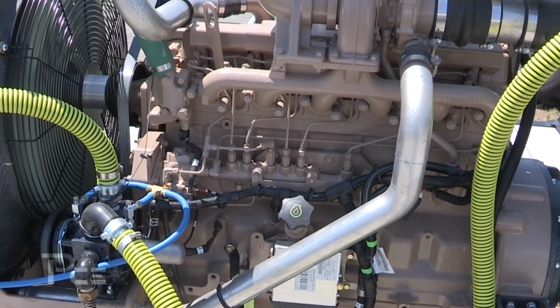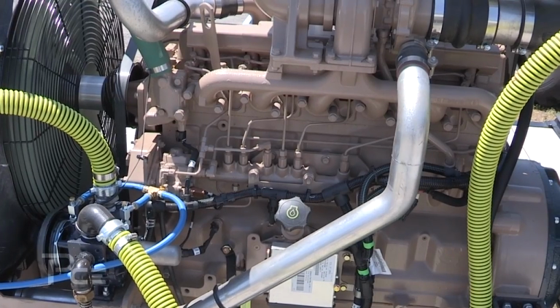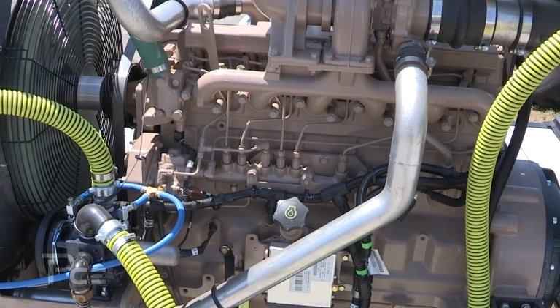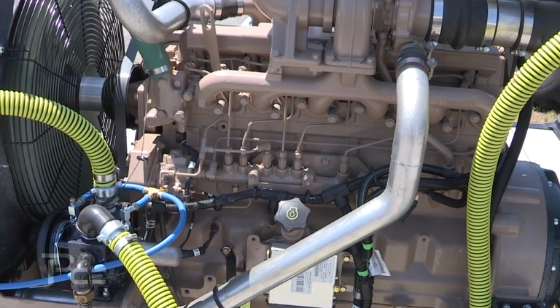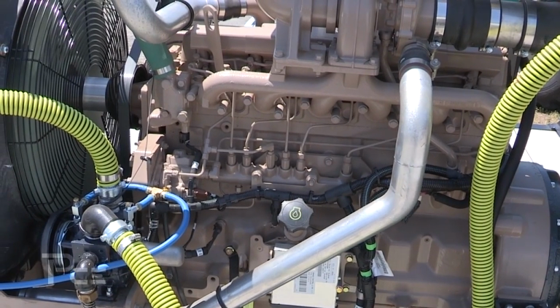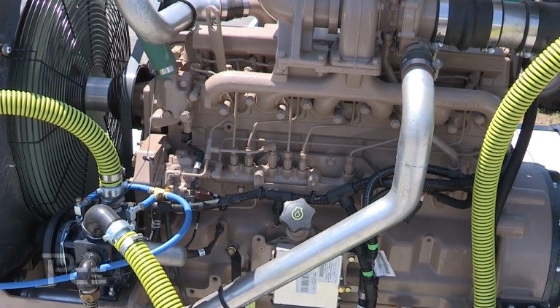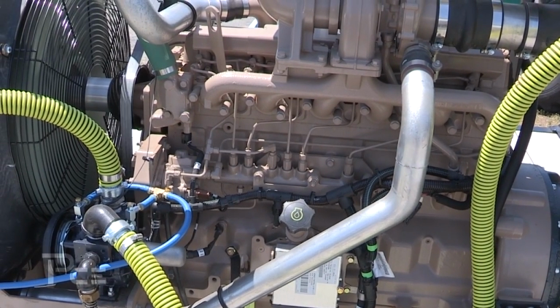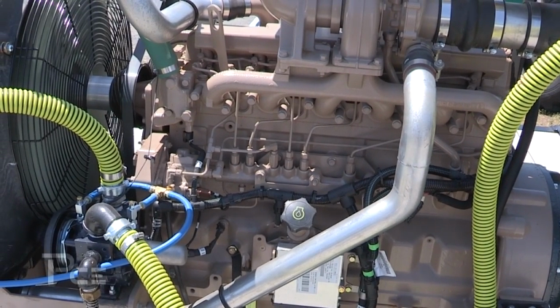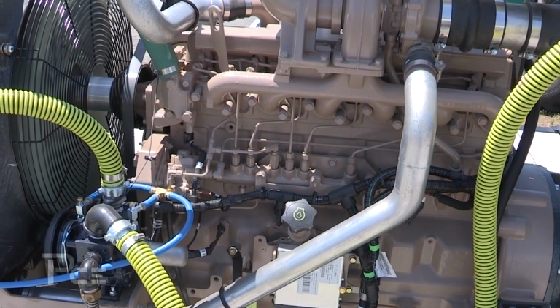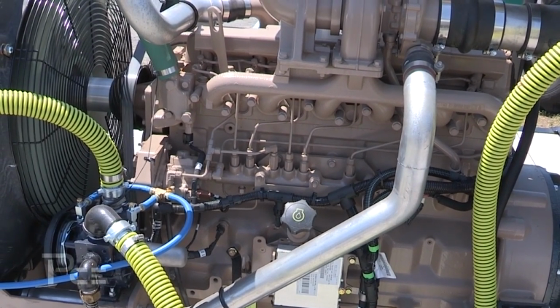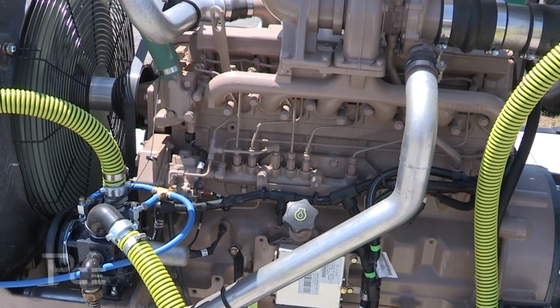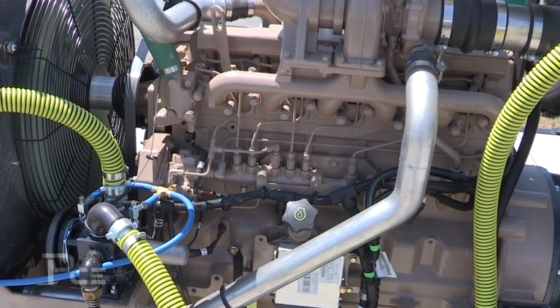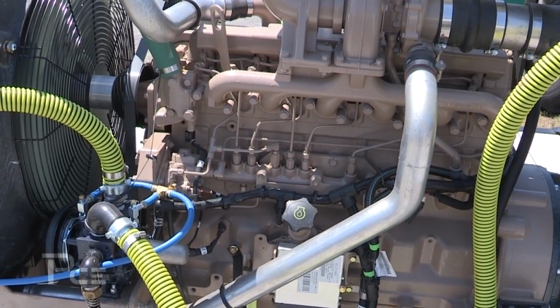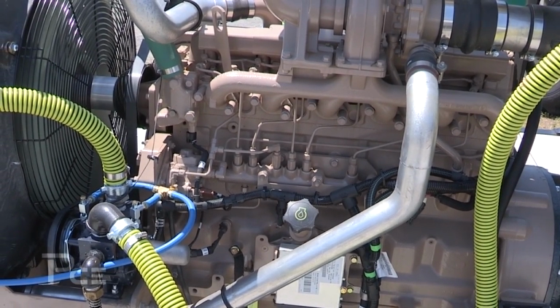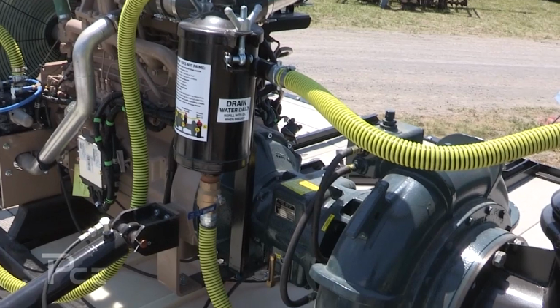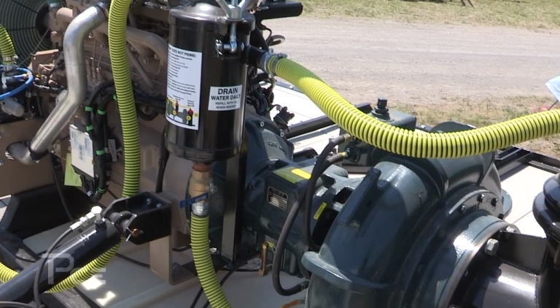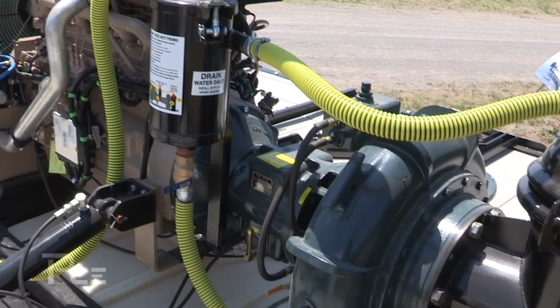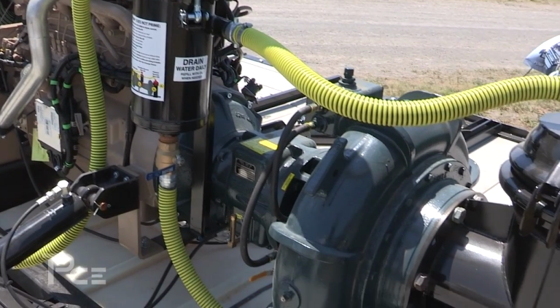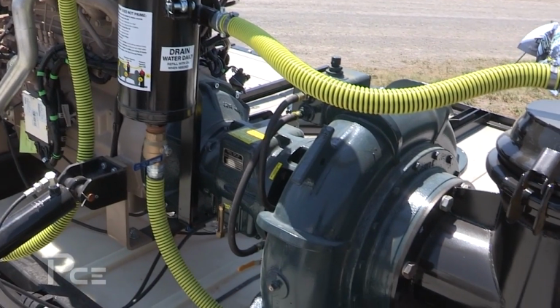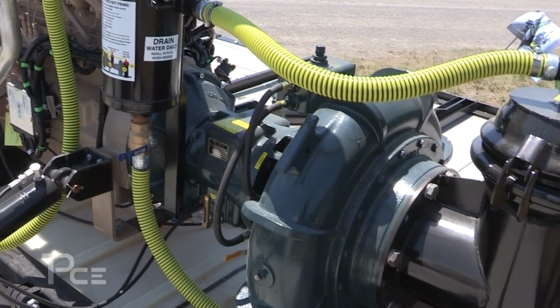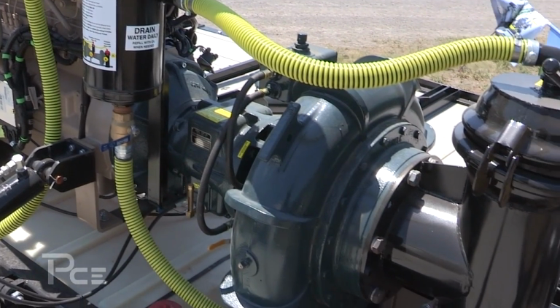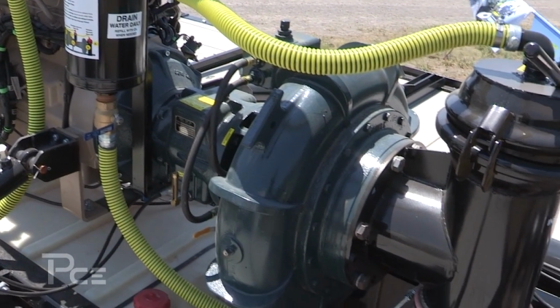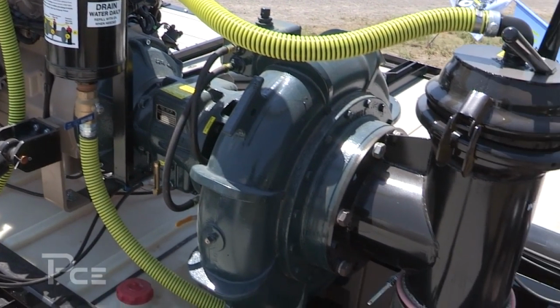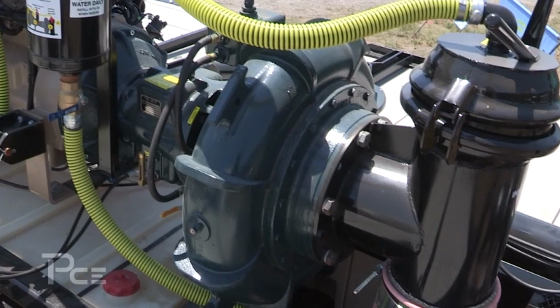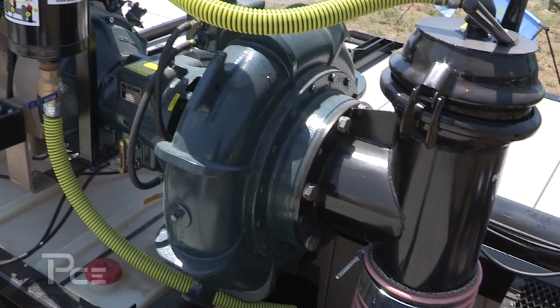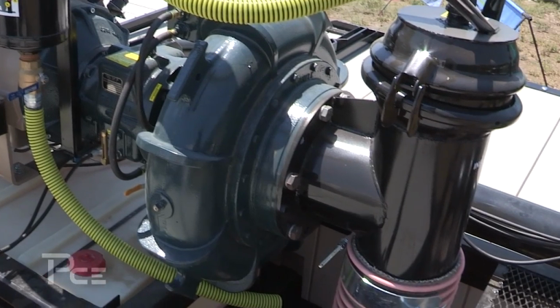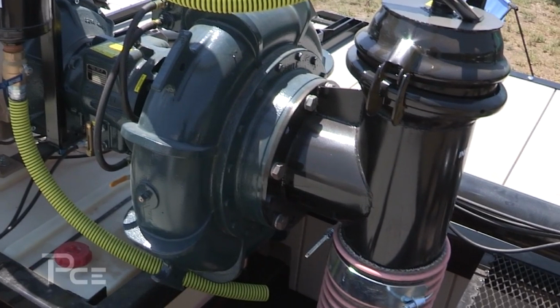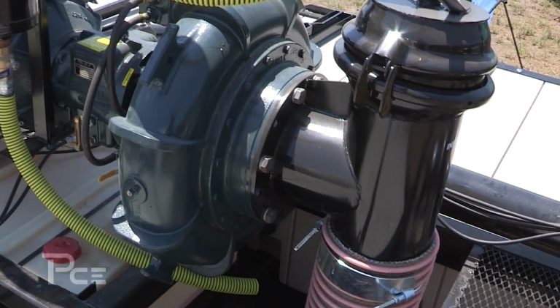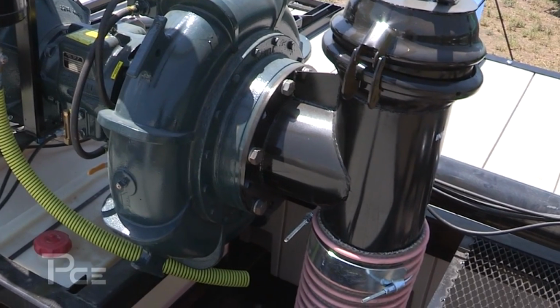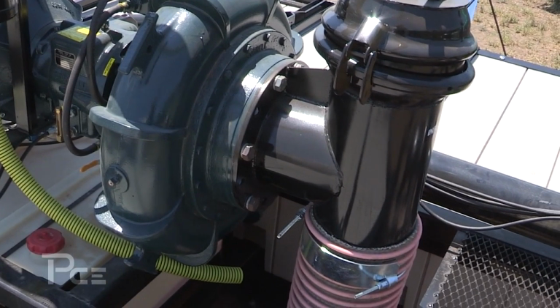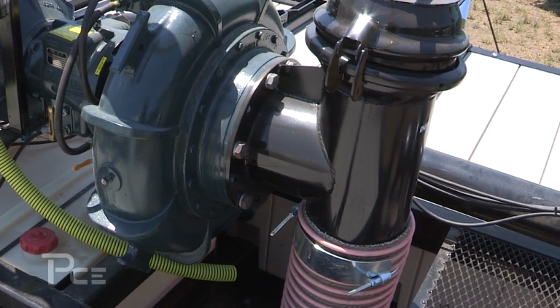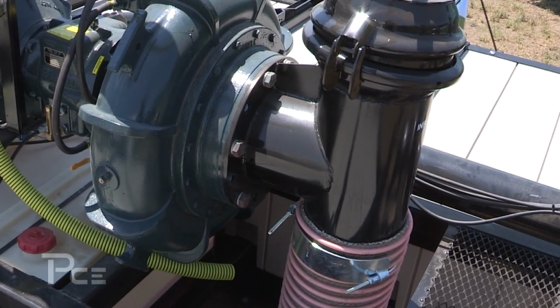It features a John Deere 185 horsepower engine and a Cornell 6HTV pump that can displace up to 4,000 gallons a minute.